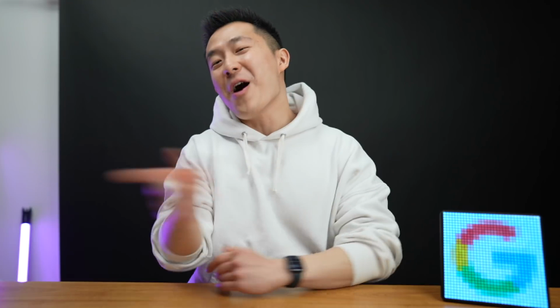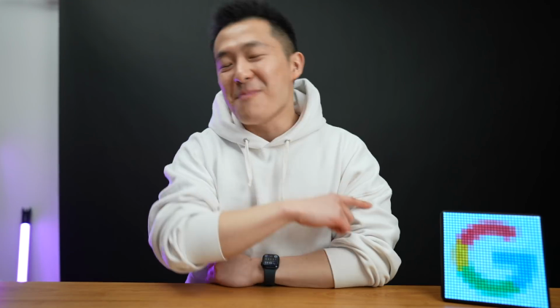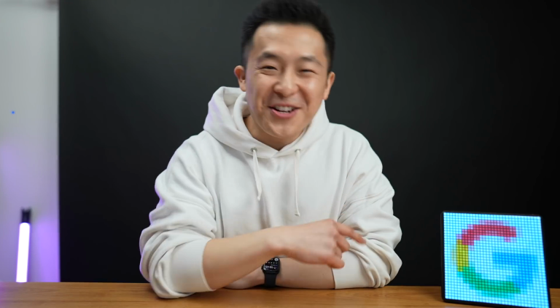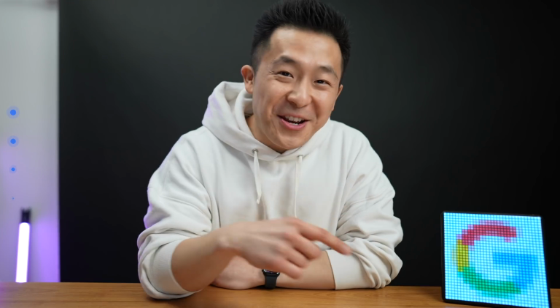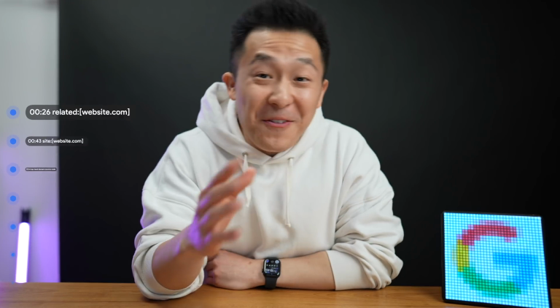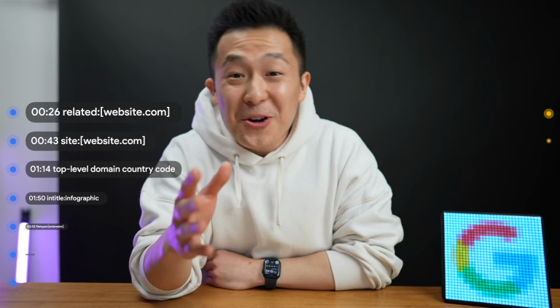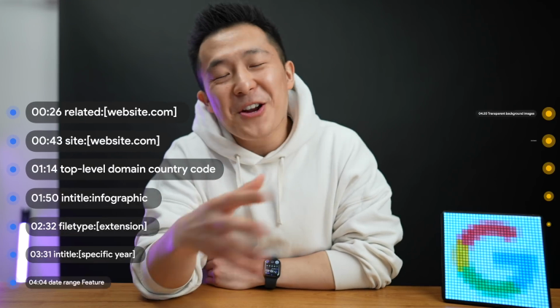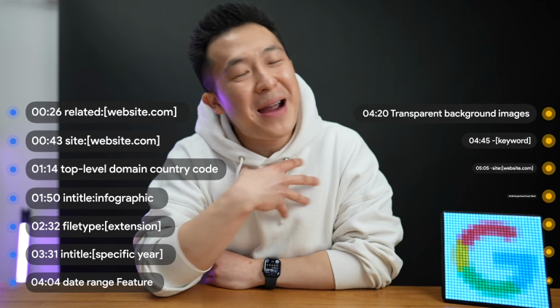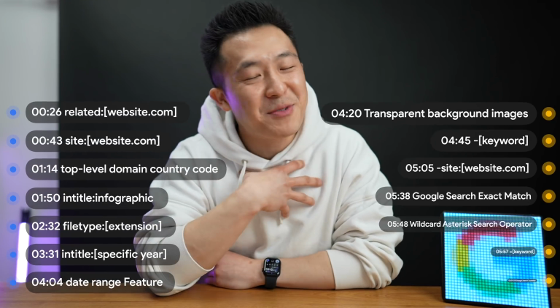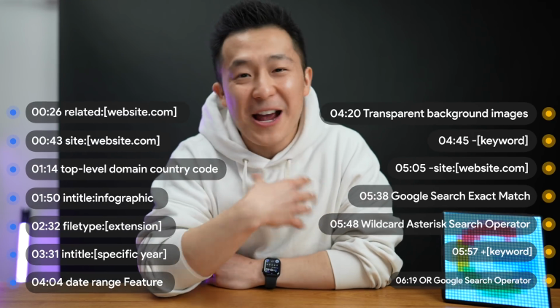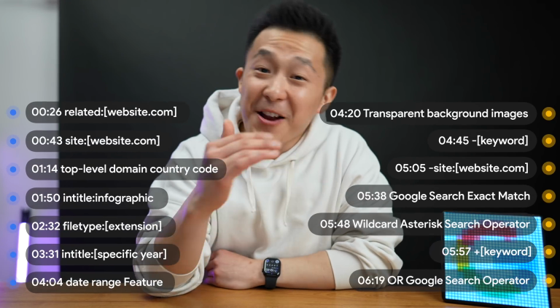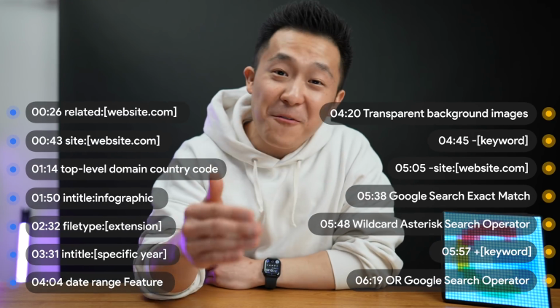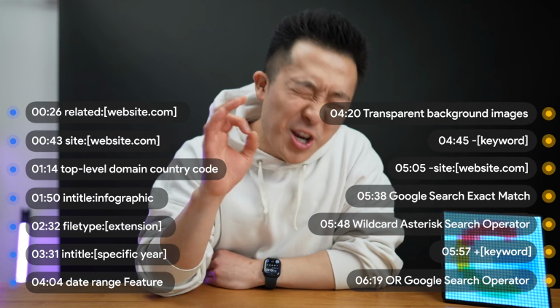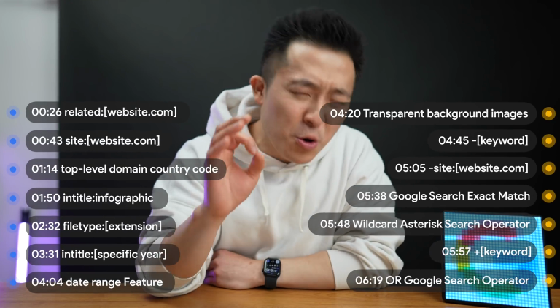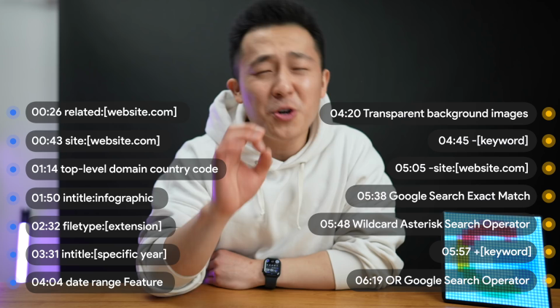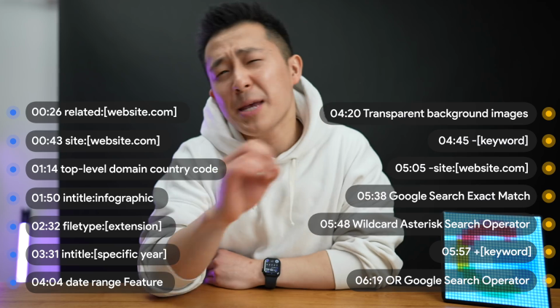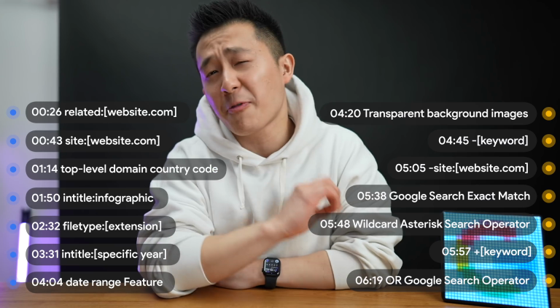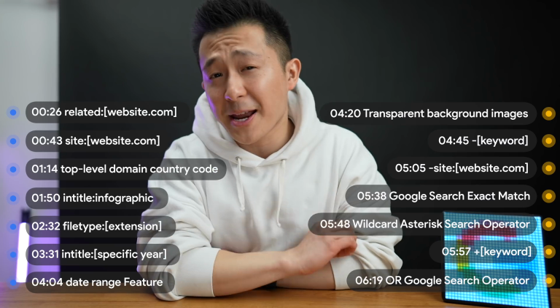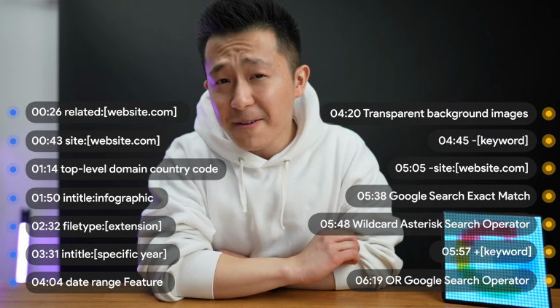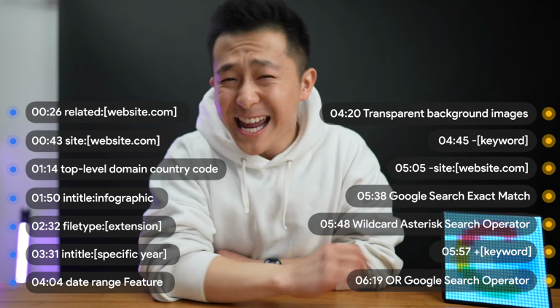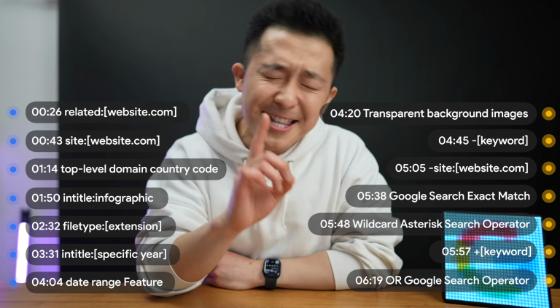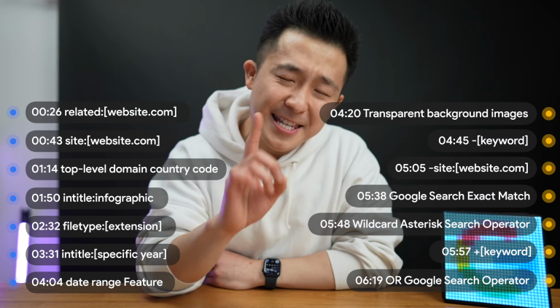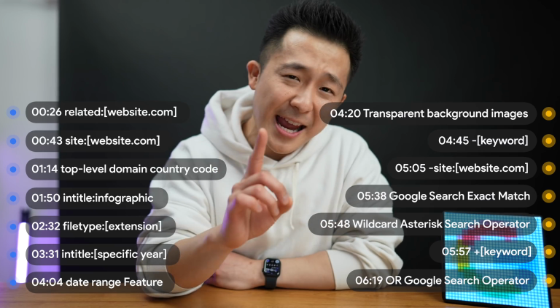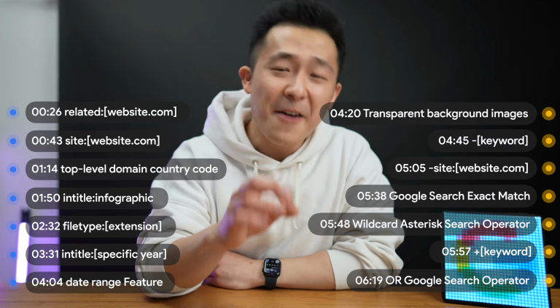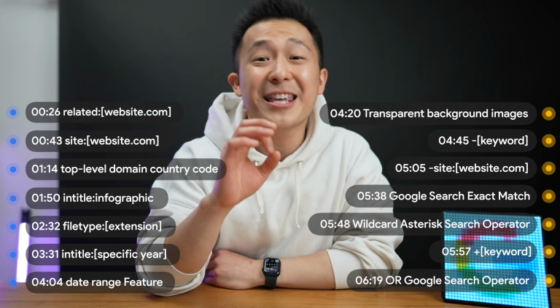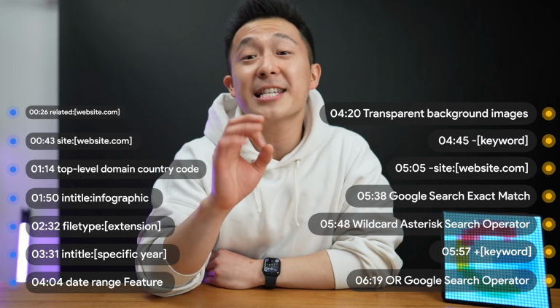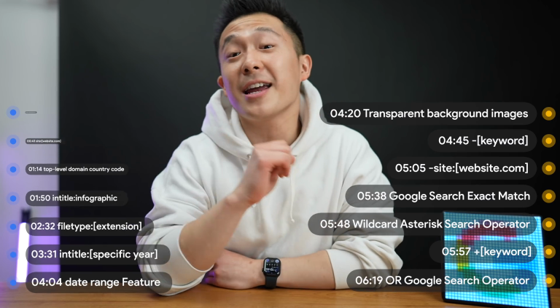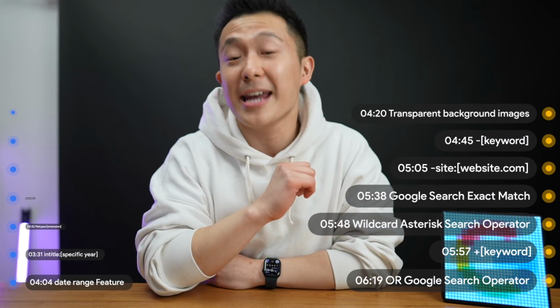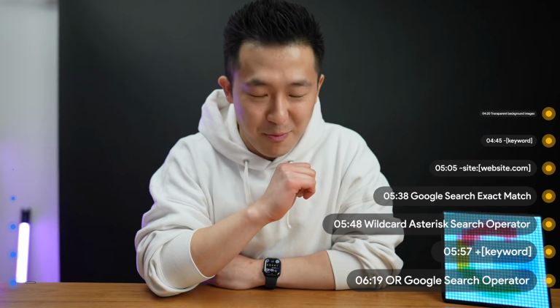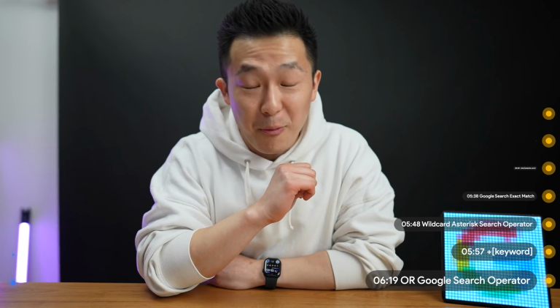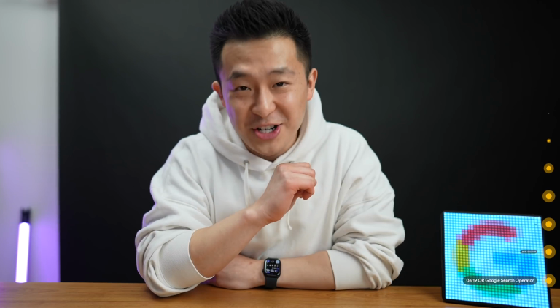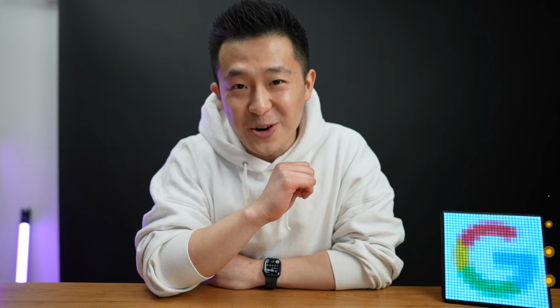Welcome back to the channel. My name is Jeff. Come for the Google search tips for productivity and stay for the slightly inappropriate jokes.